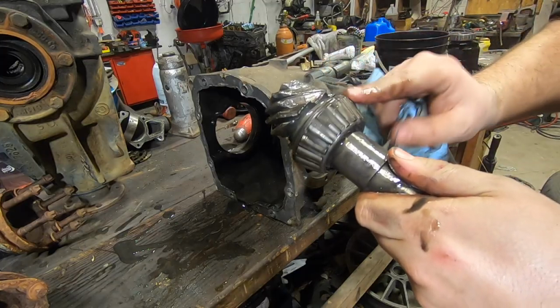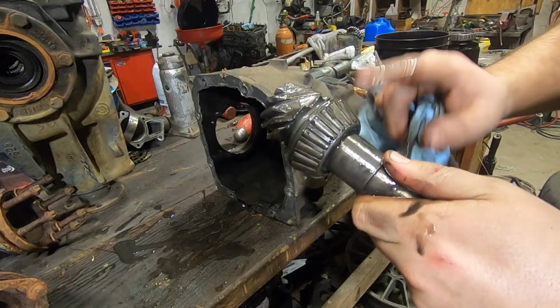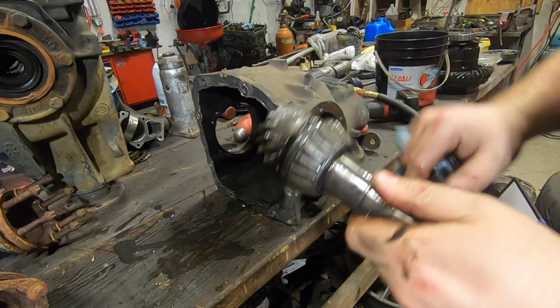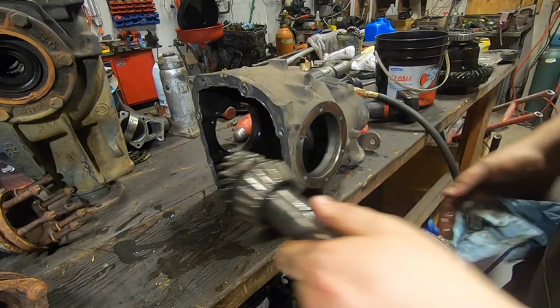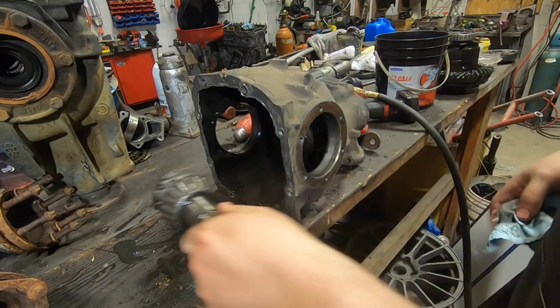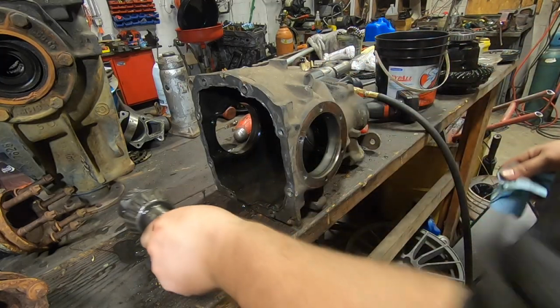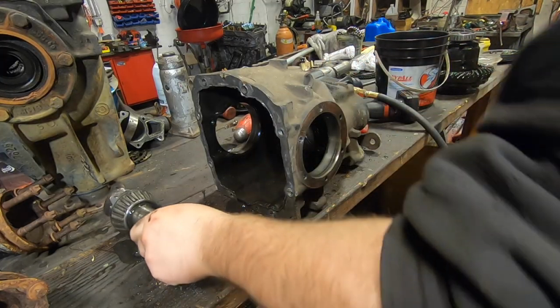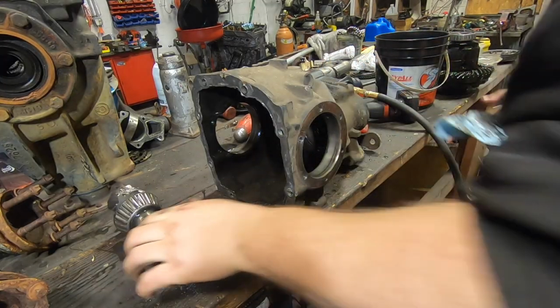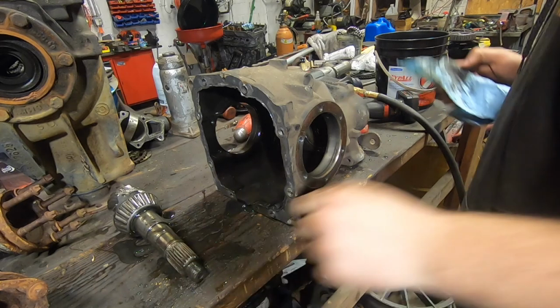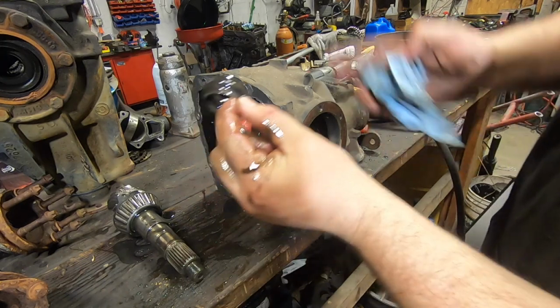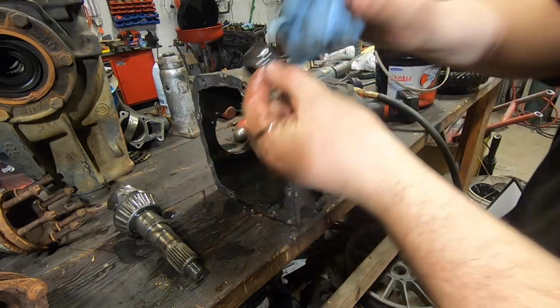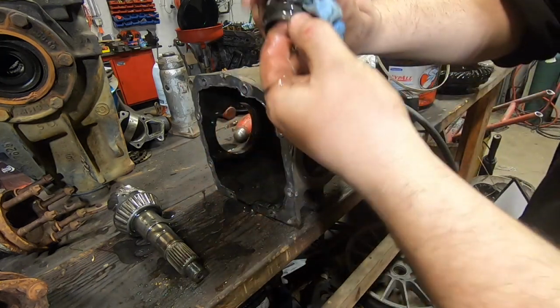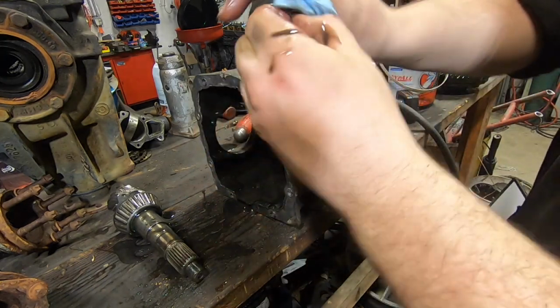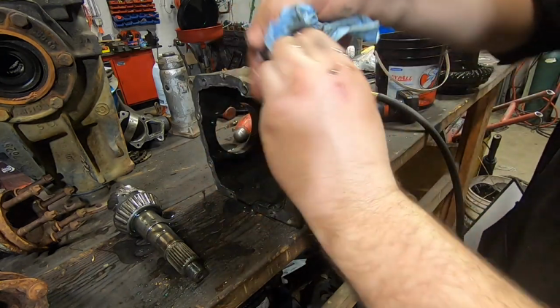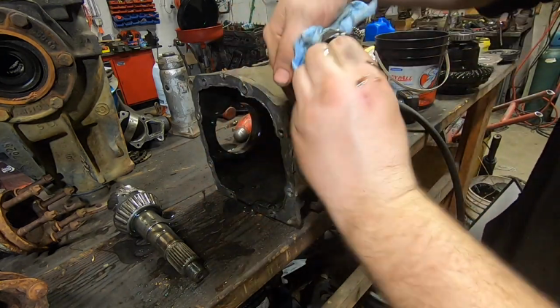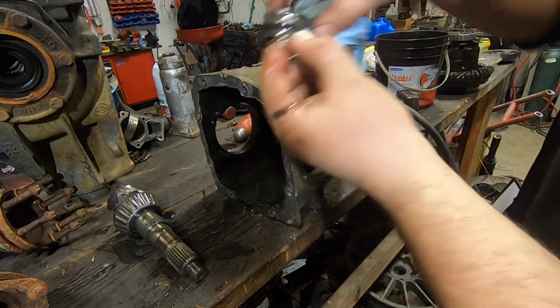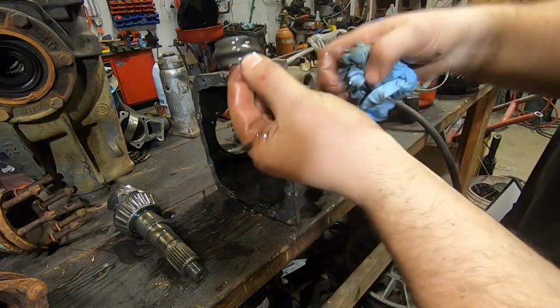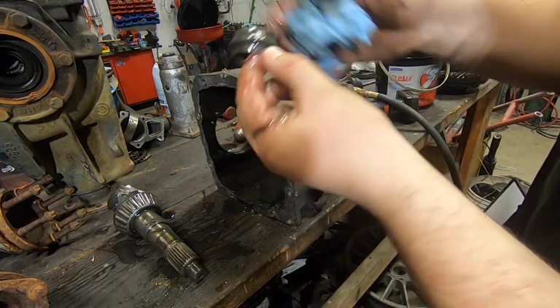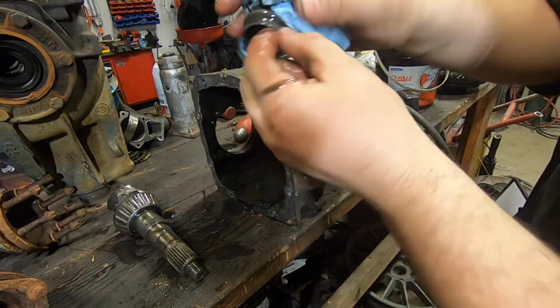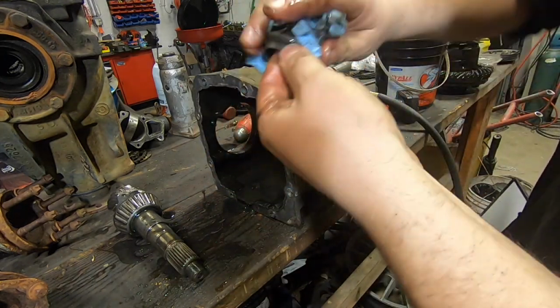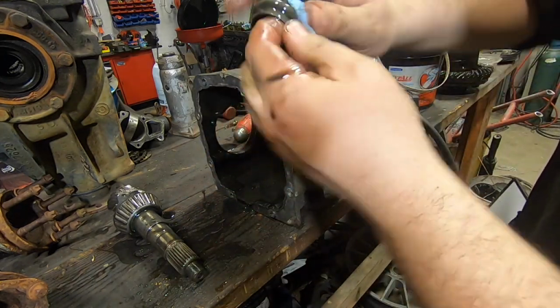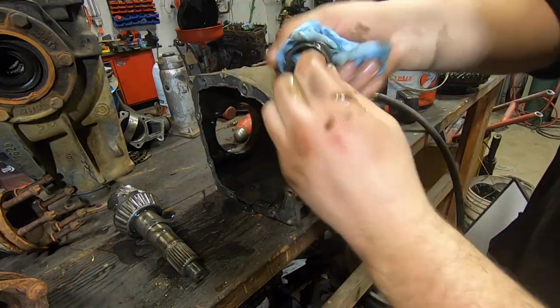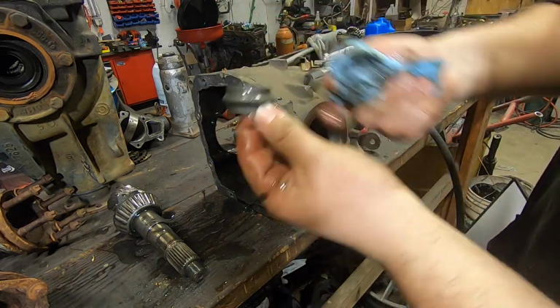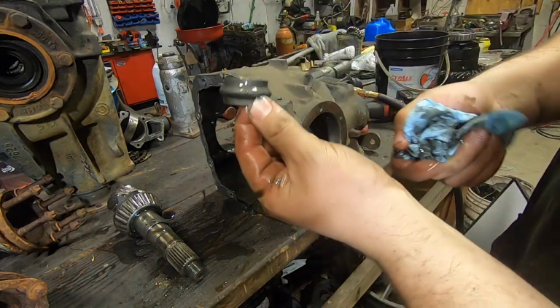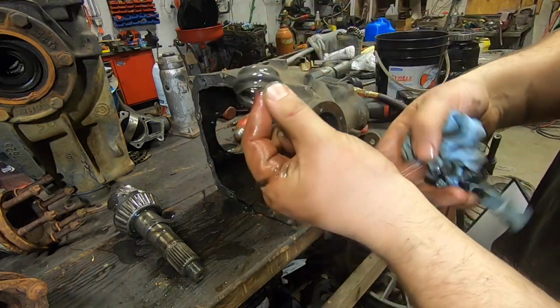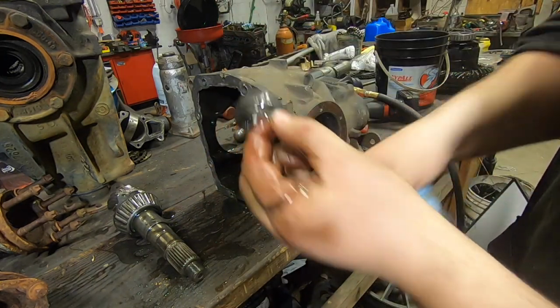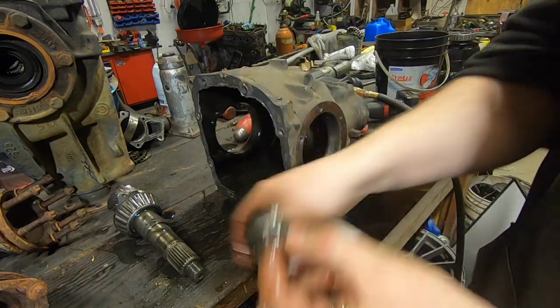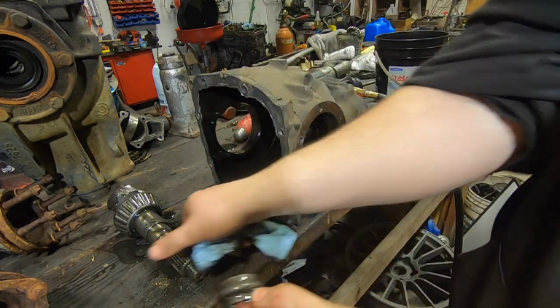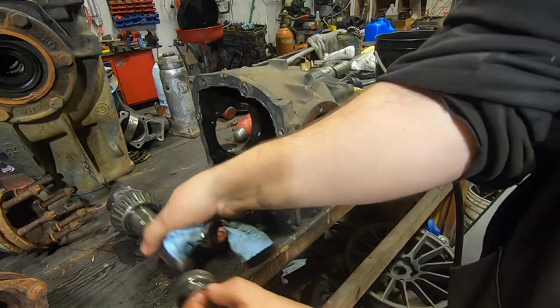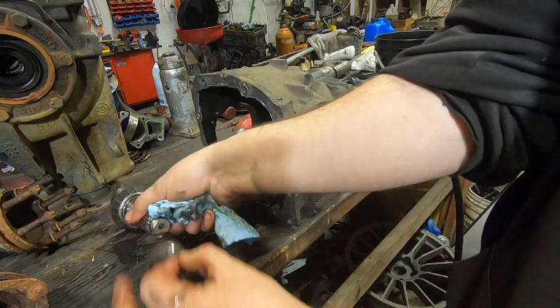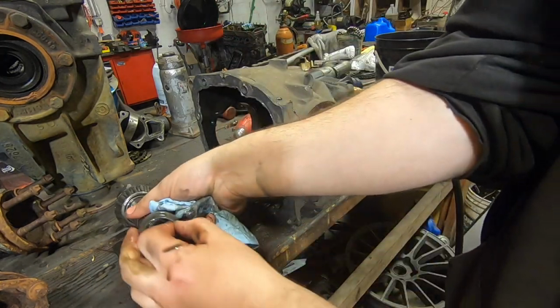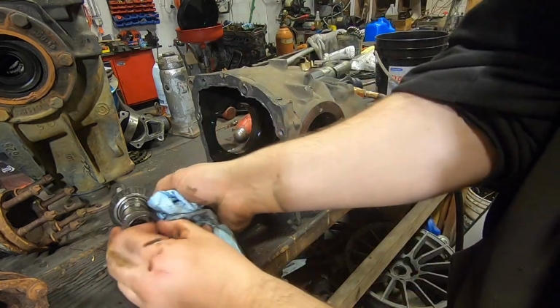The bearing really took a blow. Here's your crush sleeve - this sets your preload on your pinion bearings. We'll be keeping that.